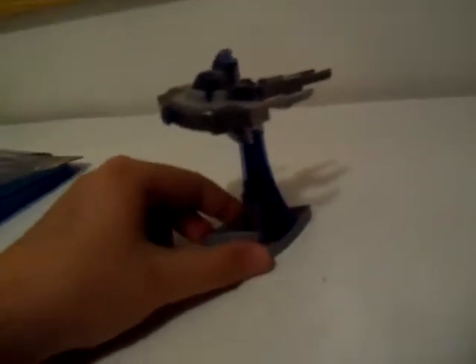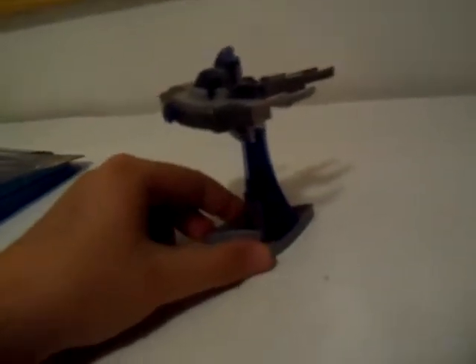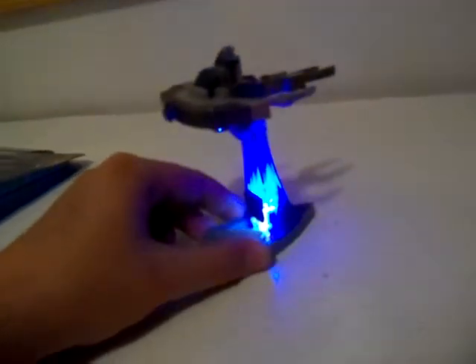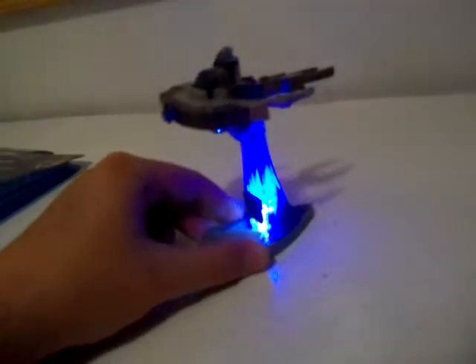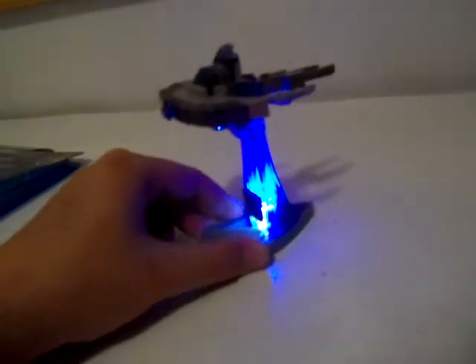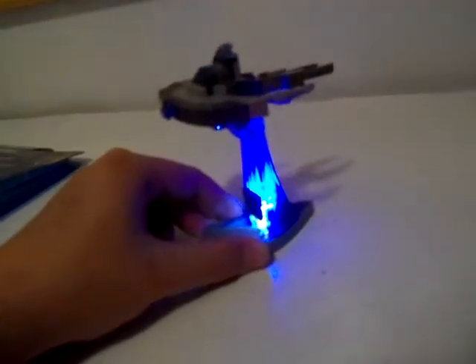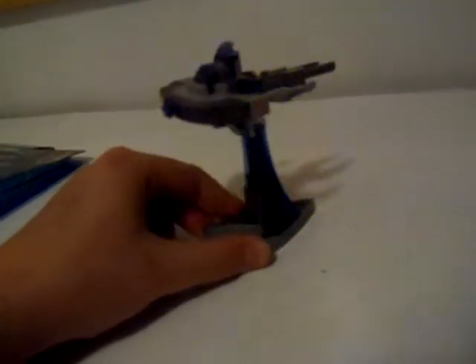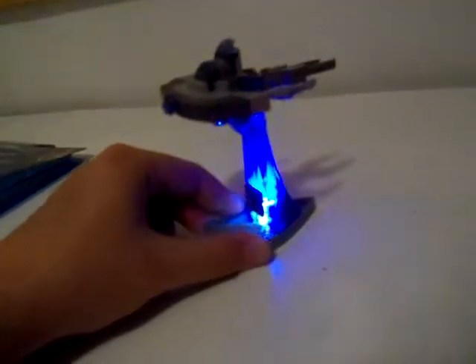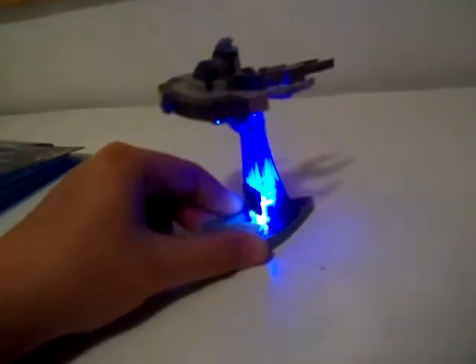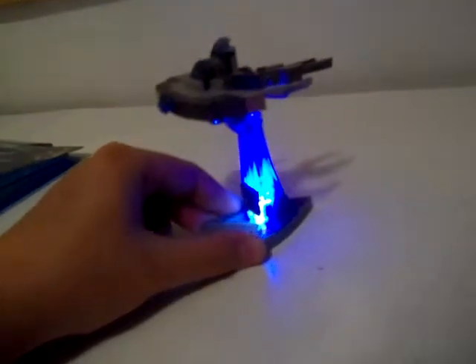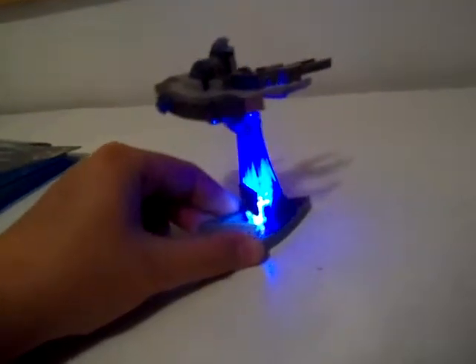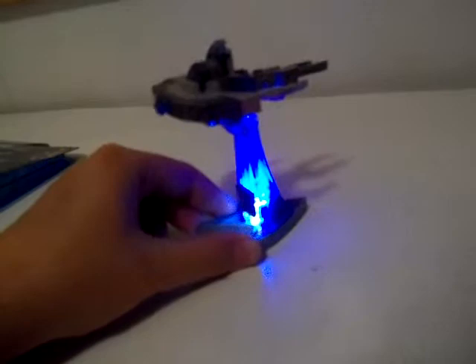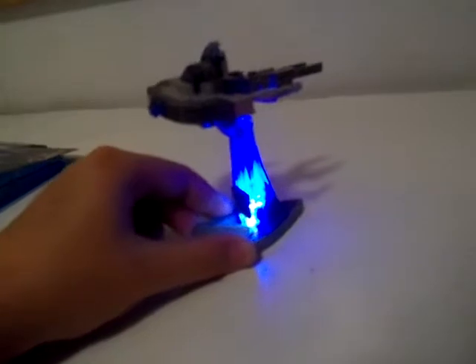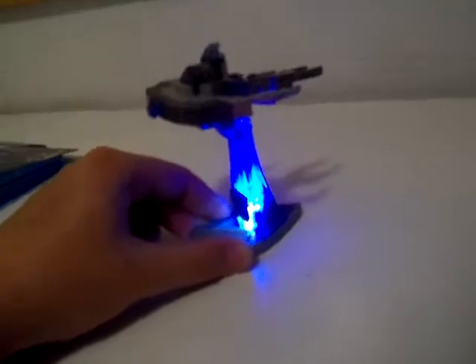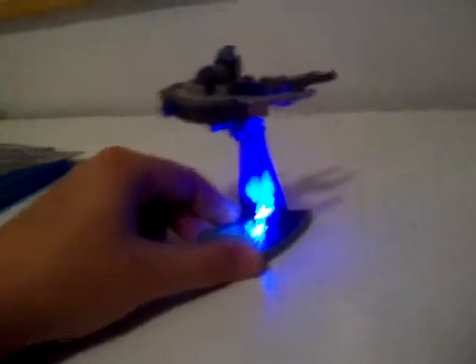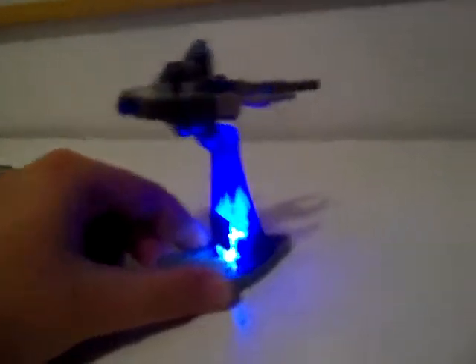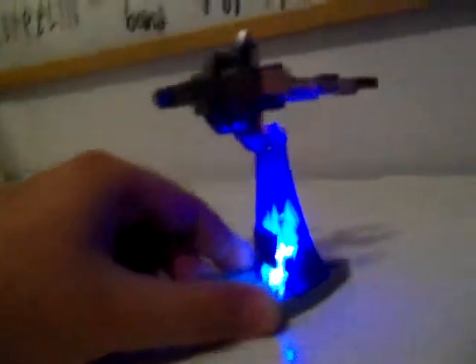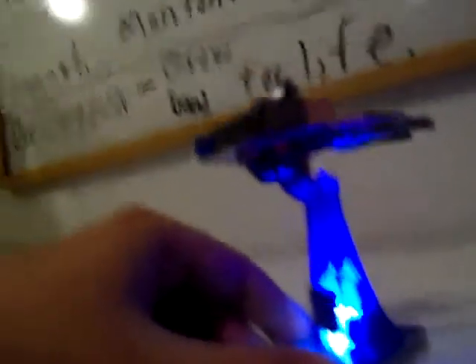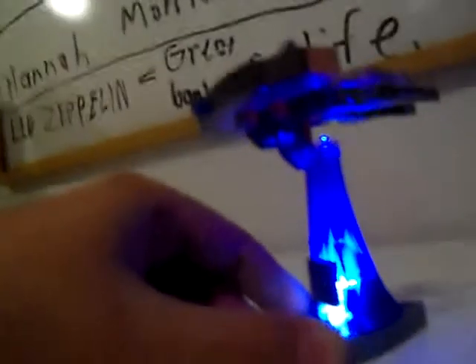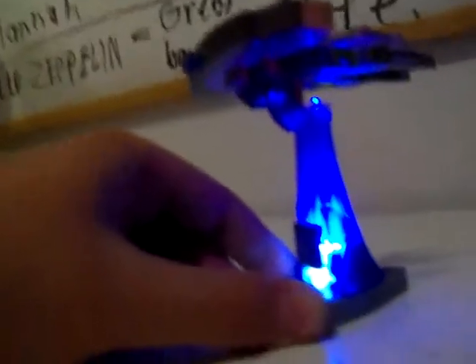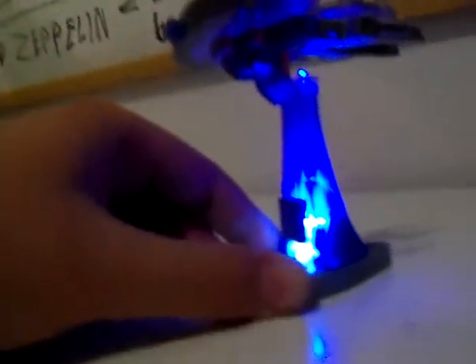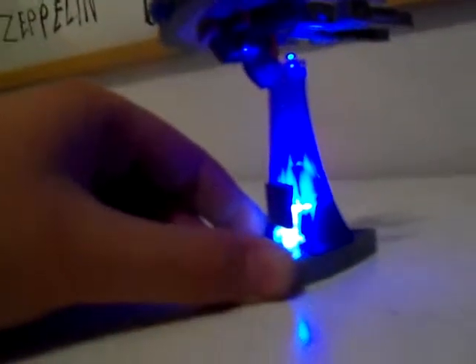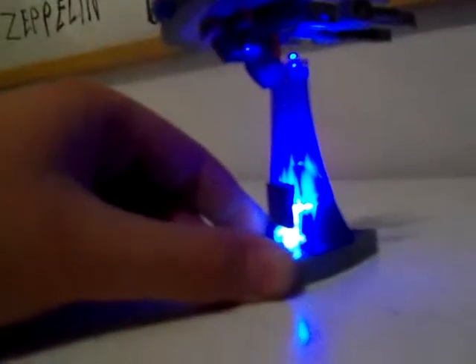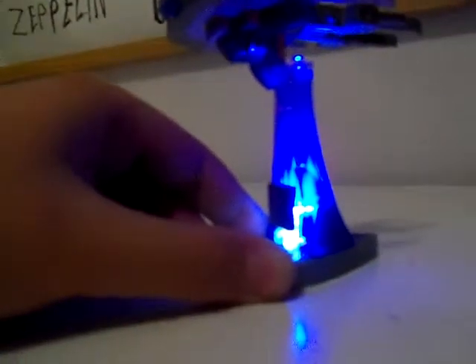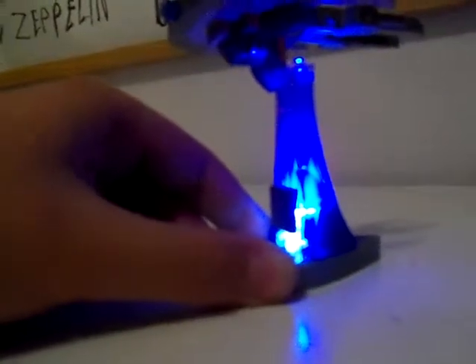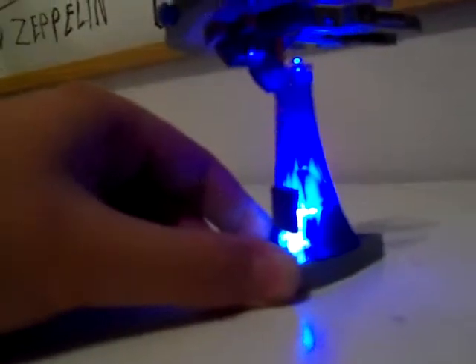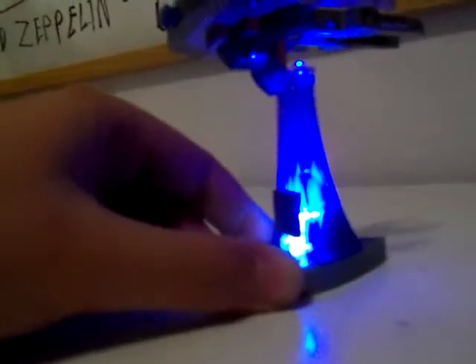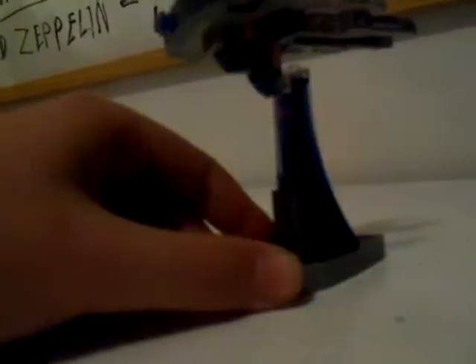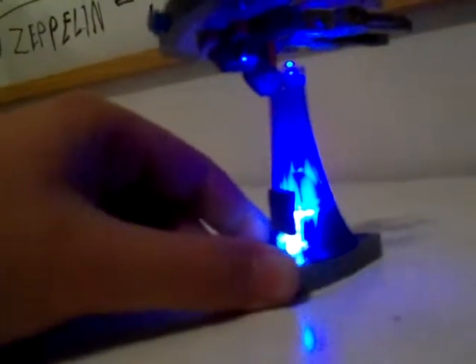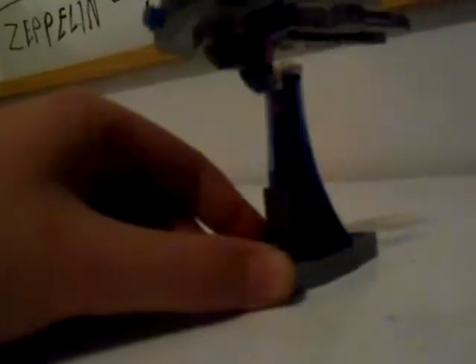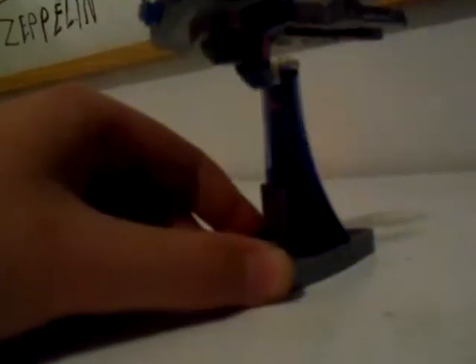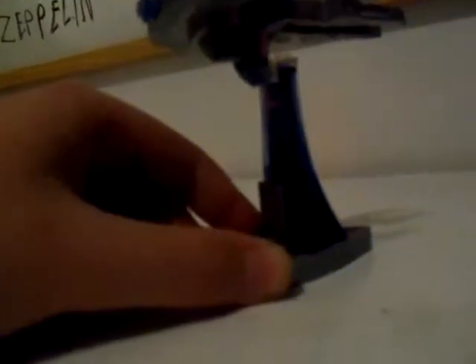Once you bend the Delta logo it can light up. Right now it lights up like a blue color.